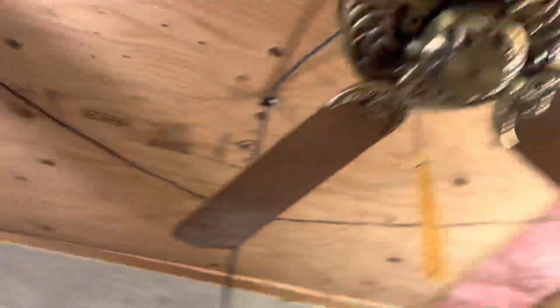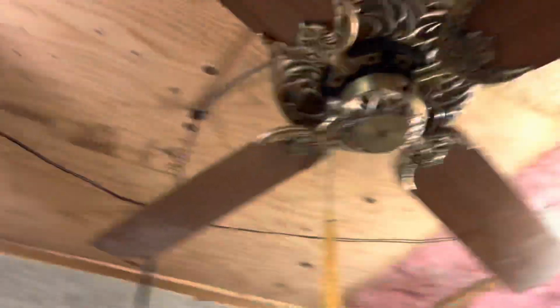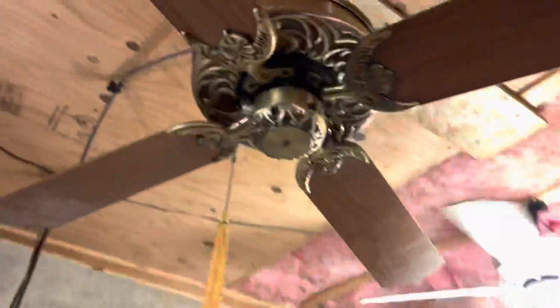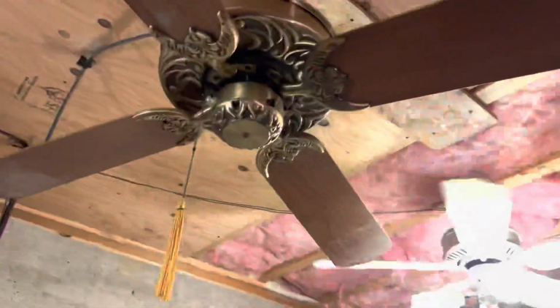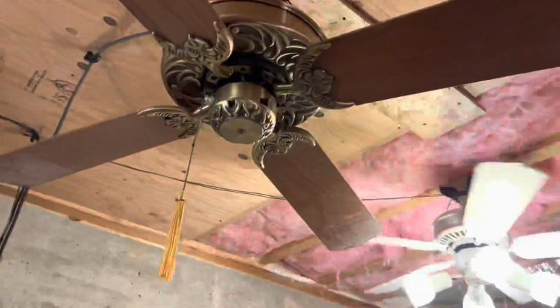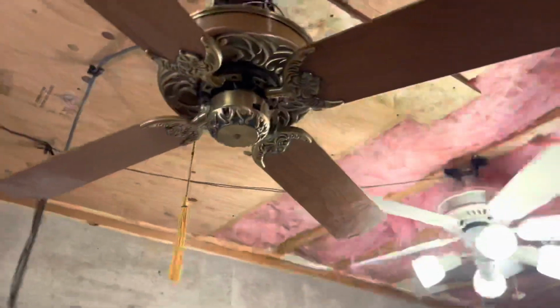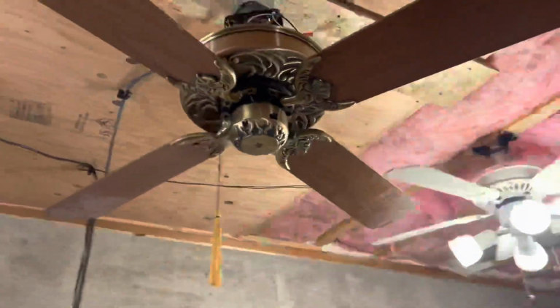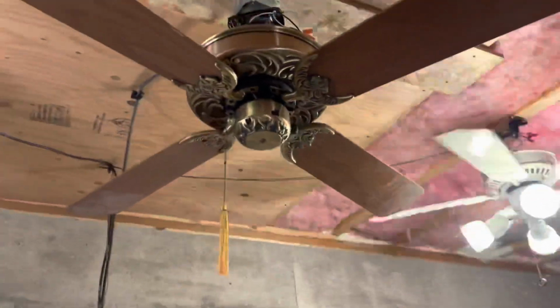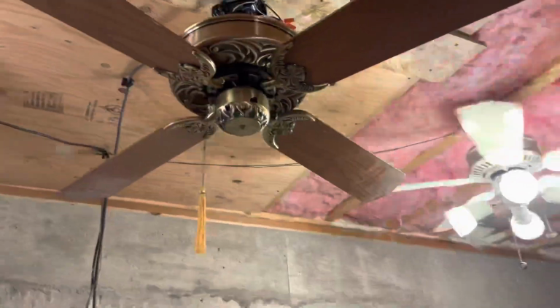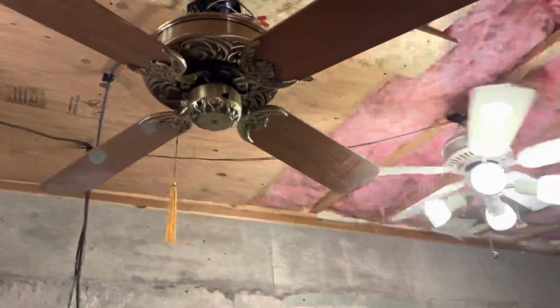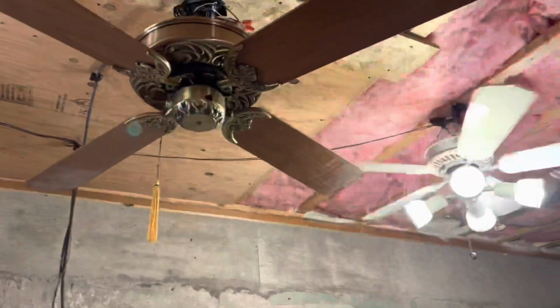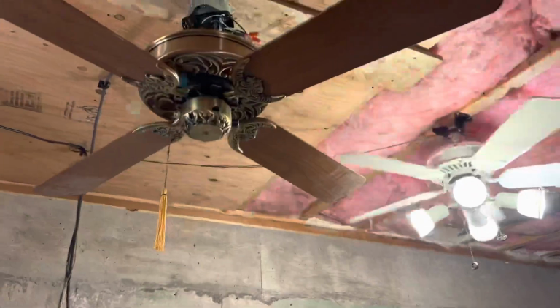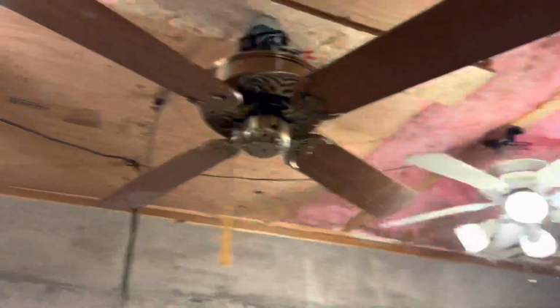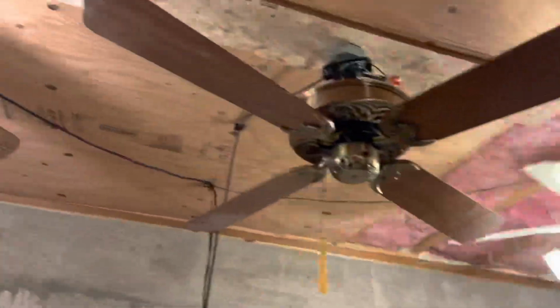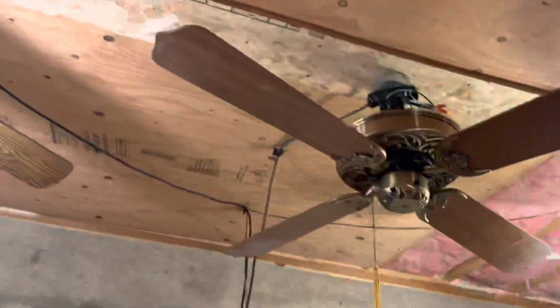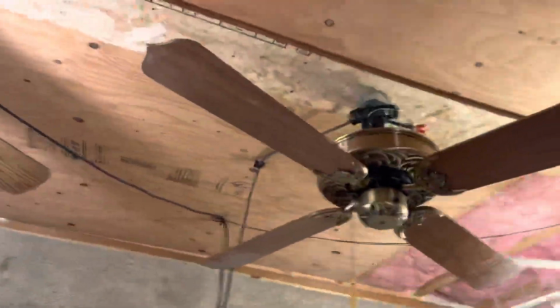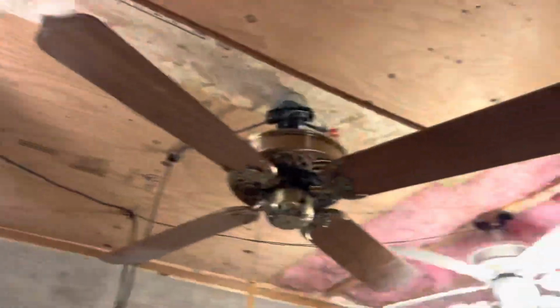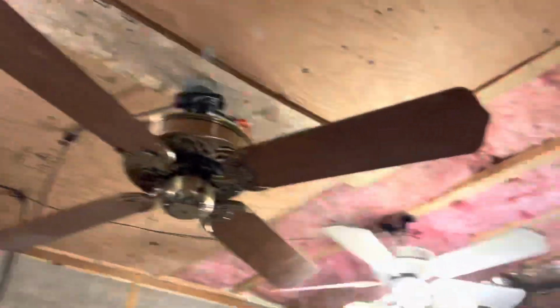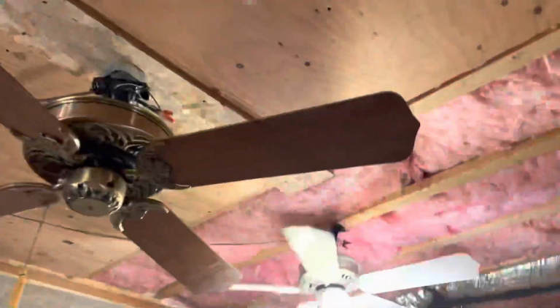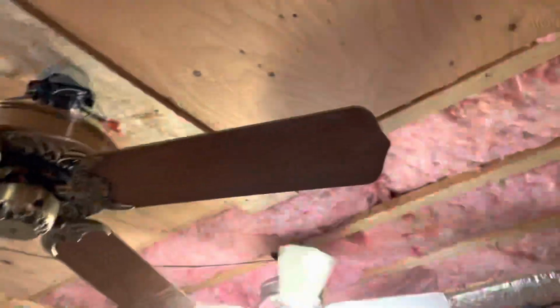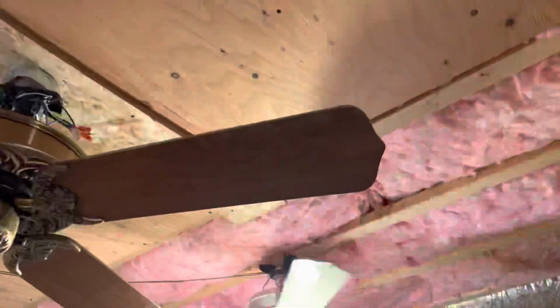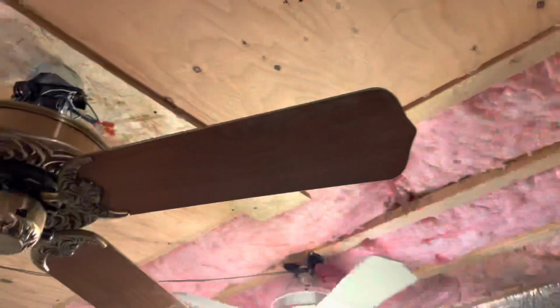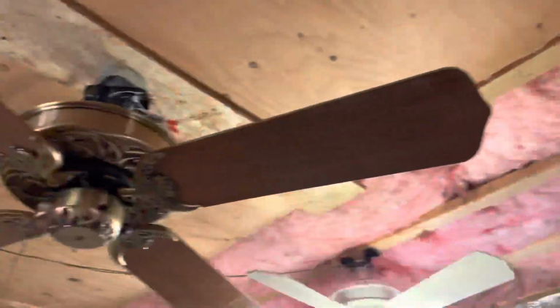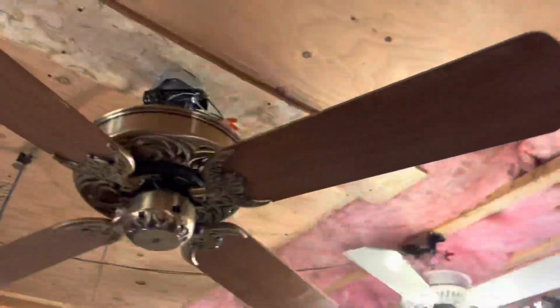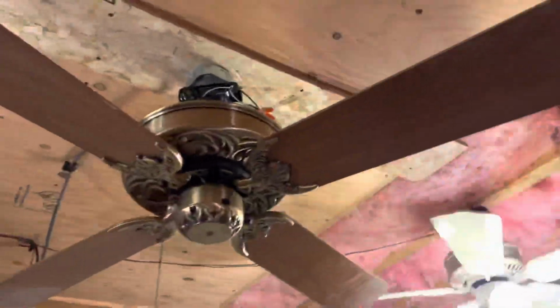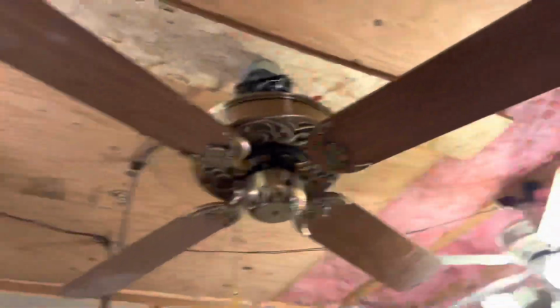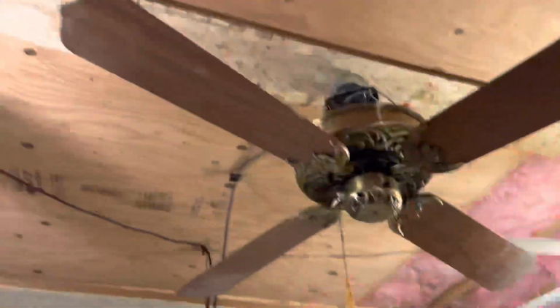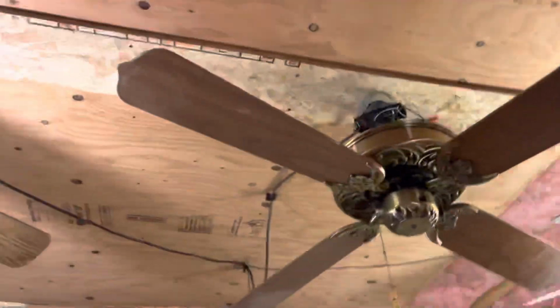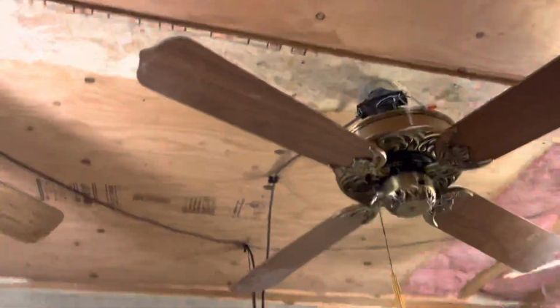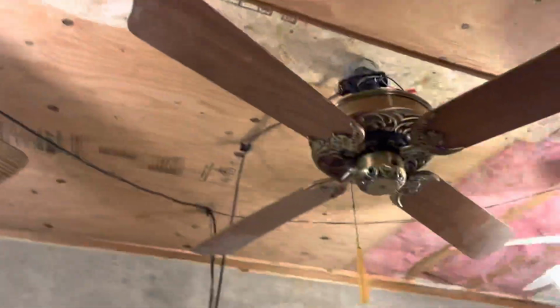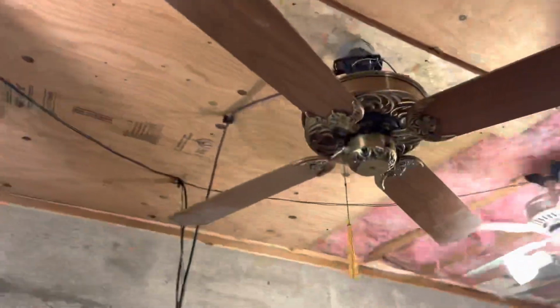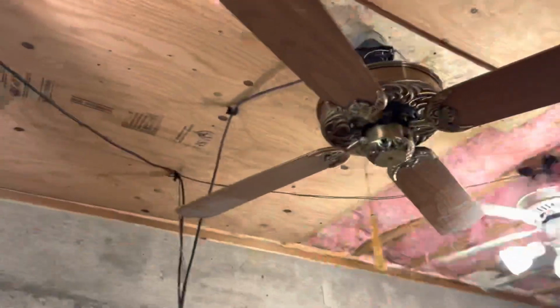This had a stencil blaze on it originally, but he gave me these blades. They're pretty nice.